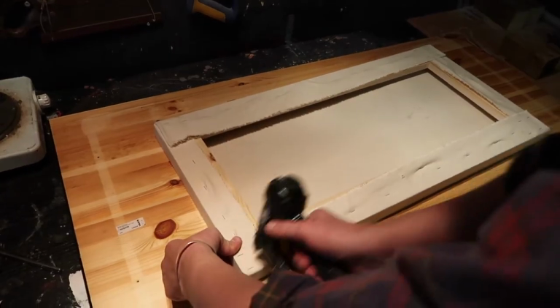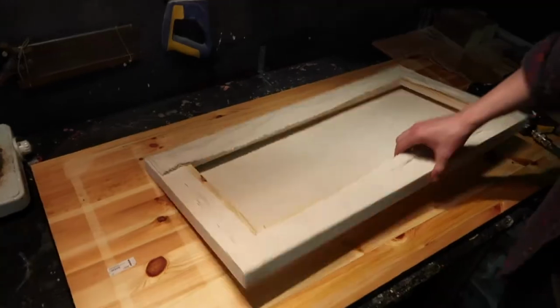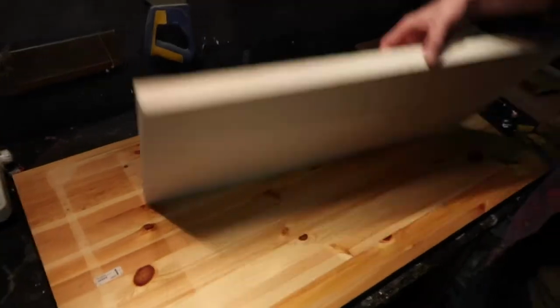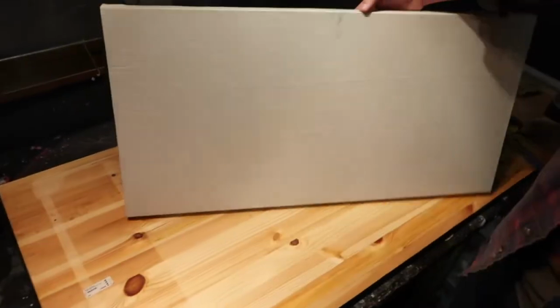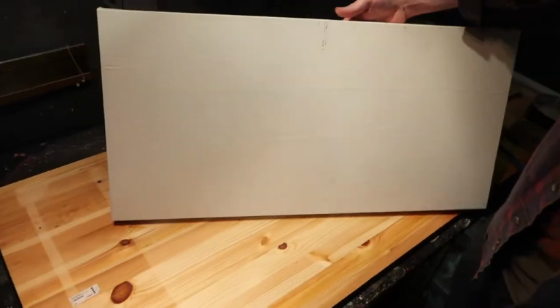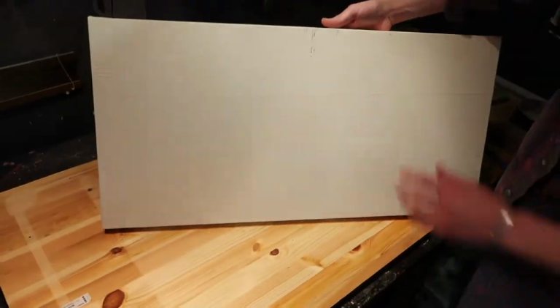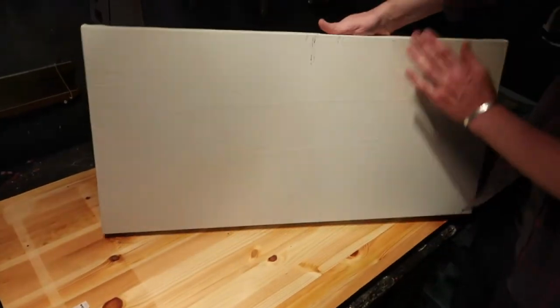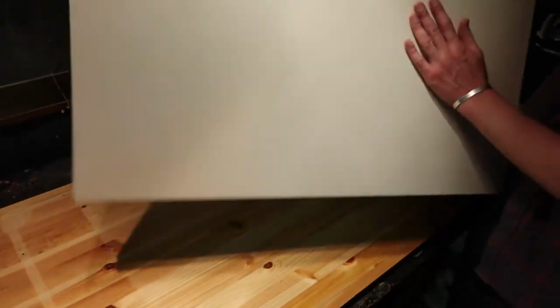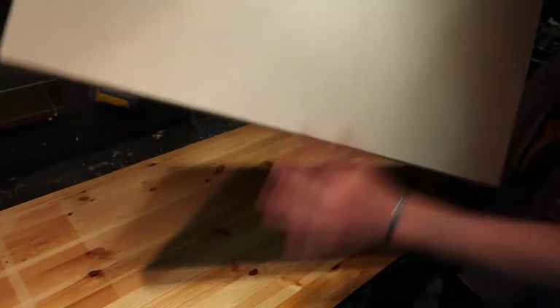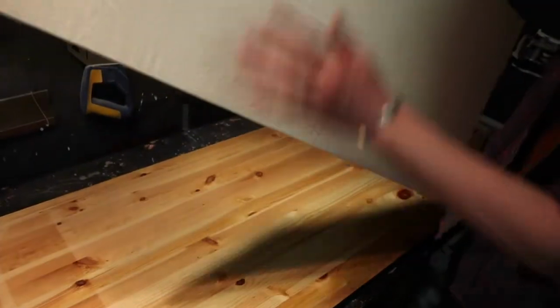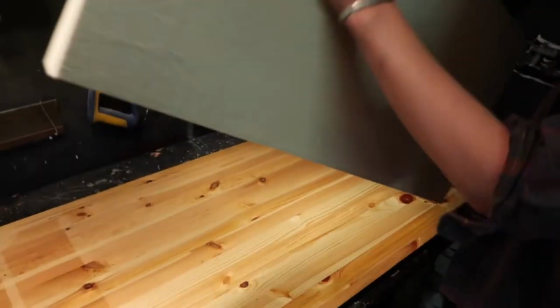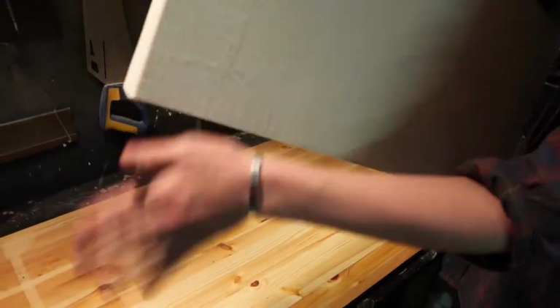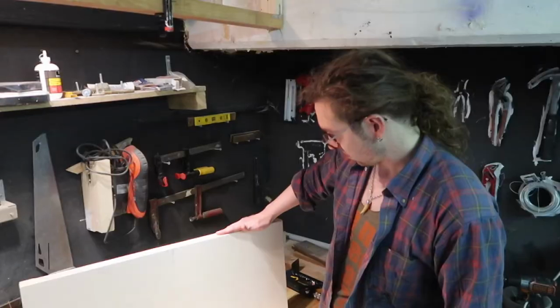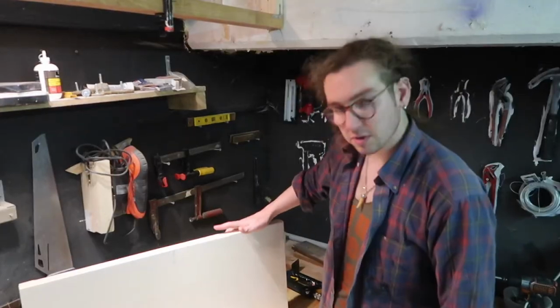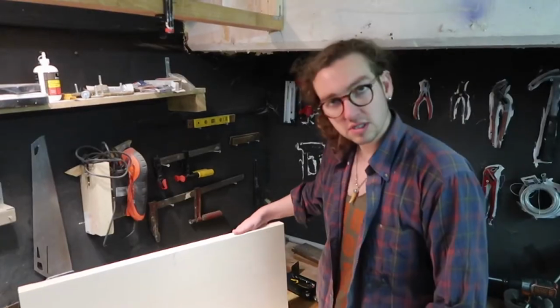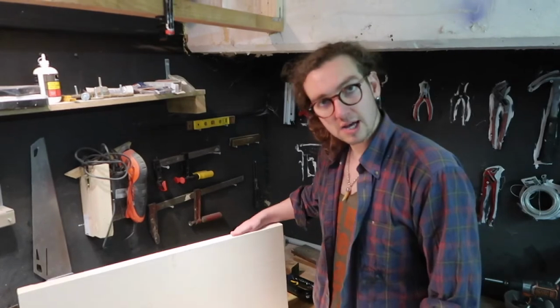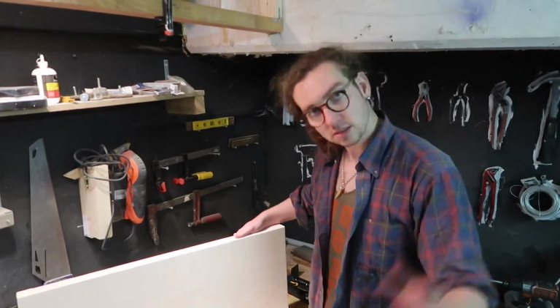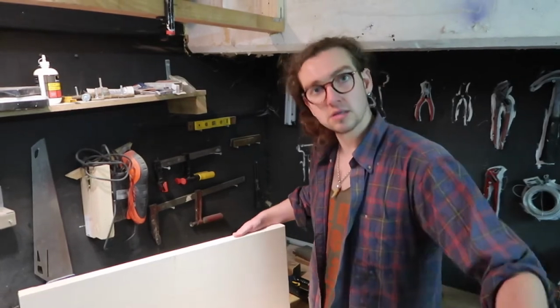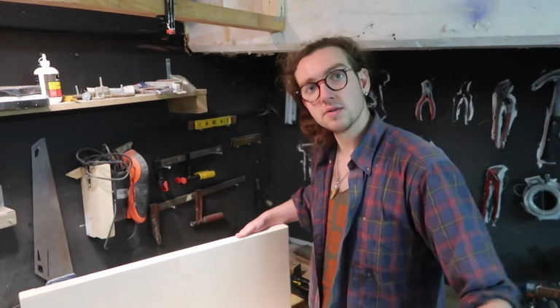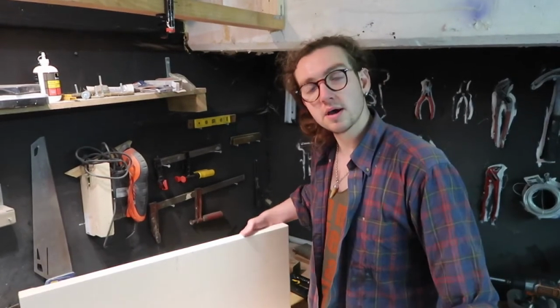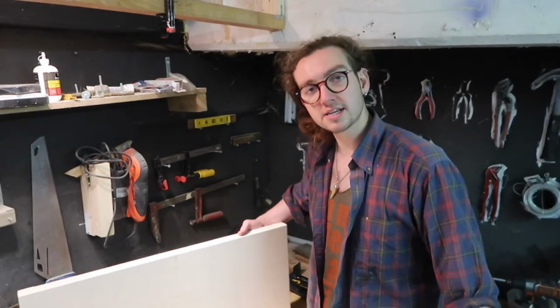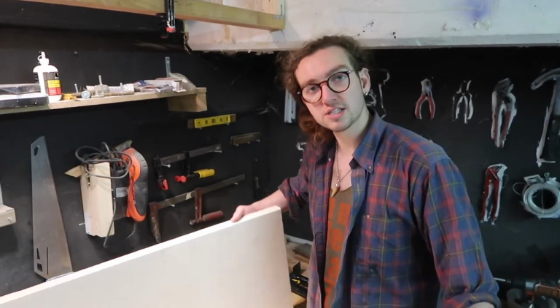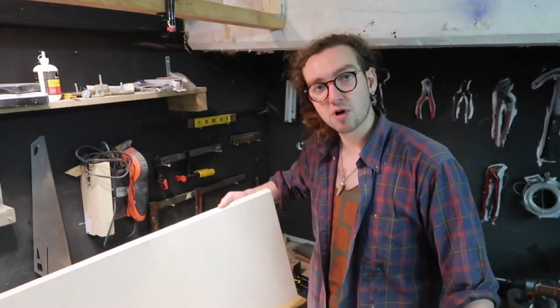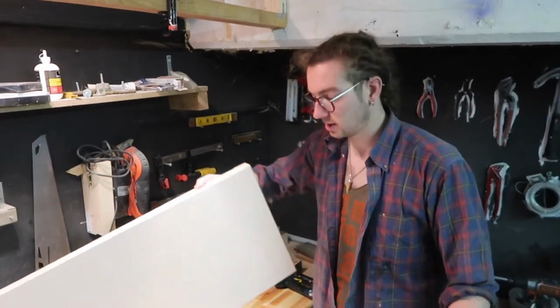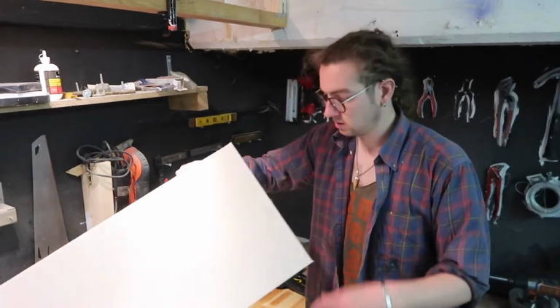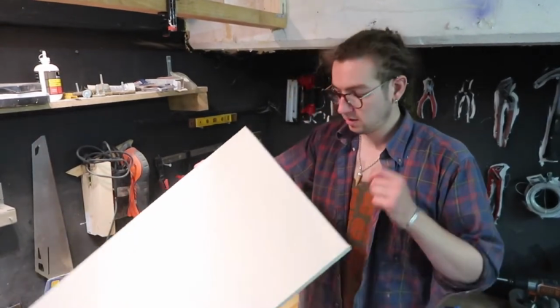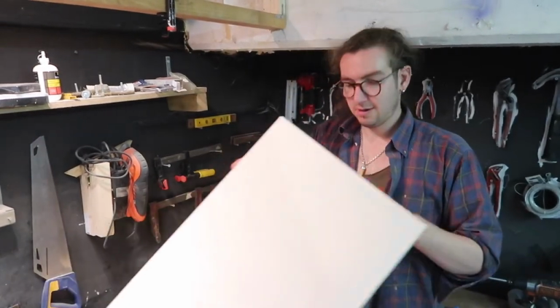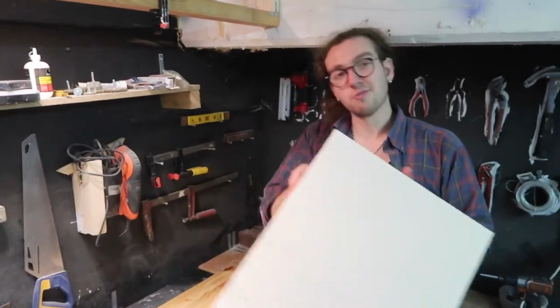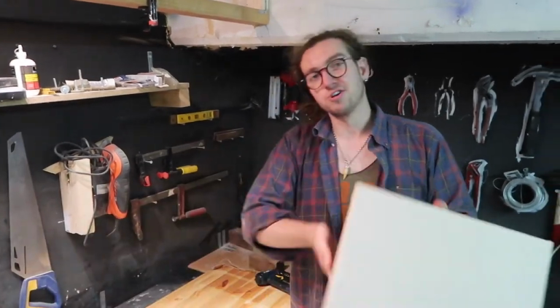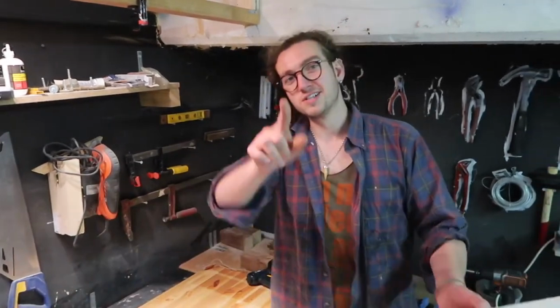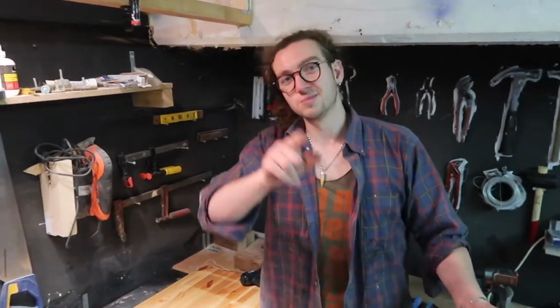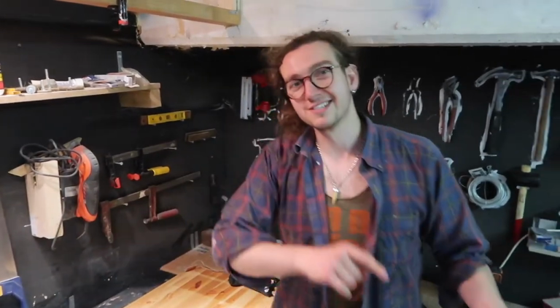And now our canvas is nice and taut. We'll put this to the side and the next stage is the priming. Now we're going to do Vincent's piece.